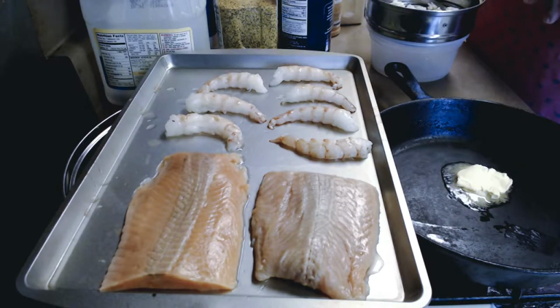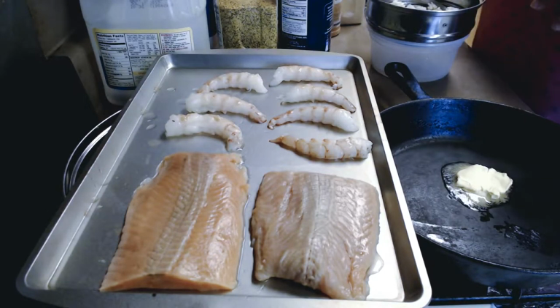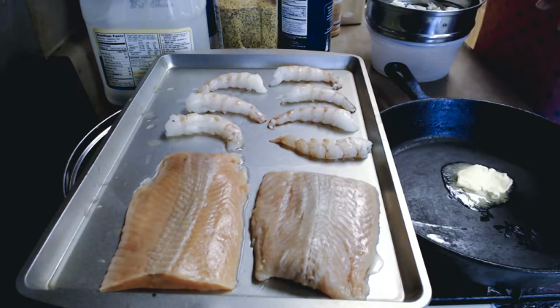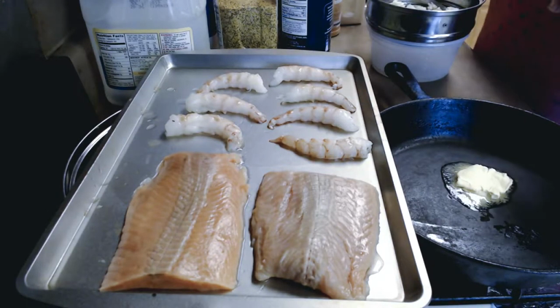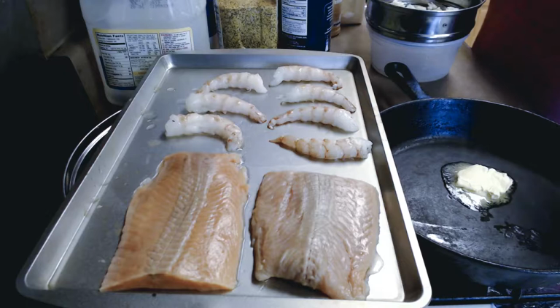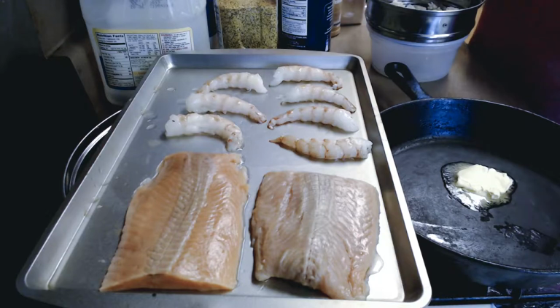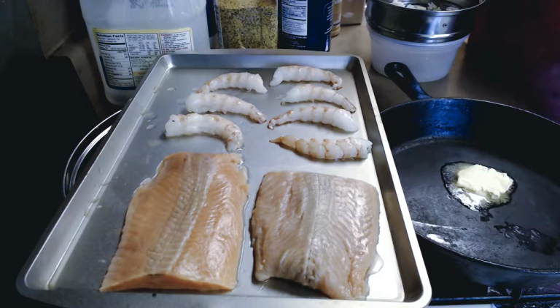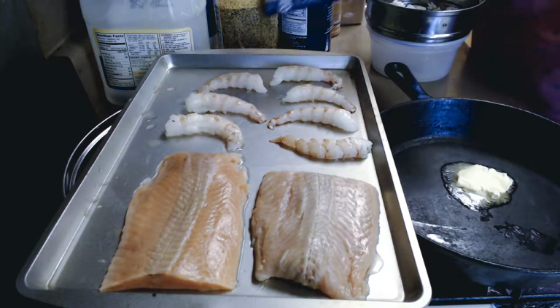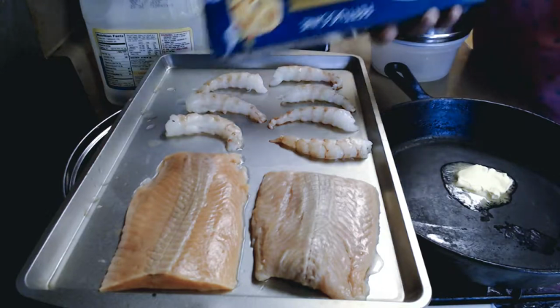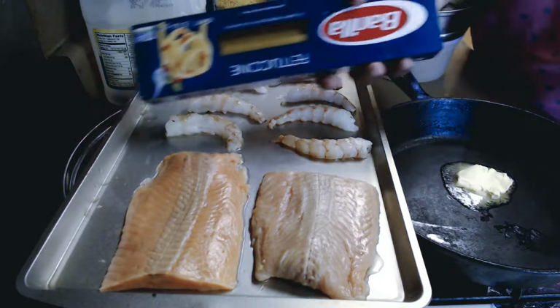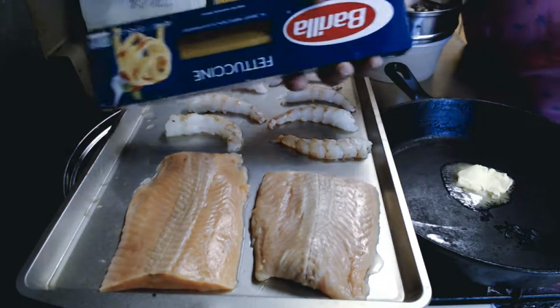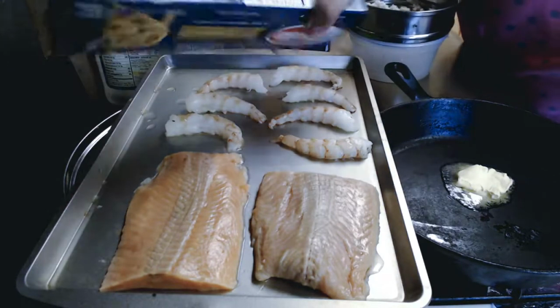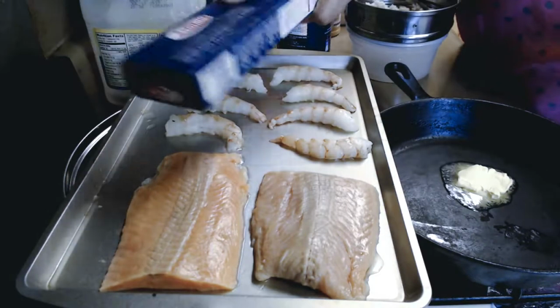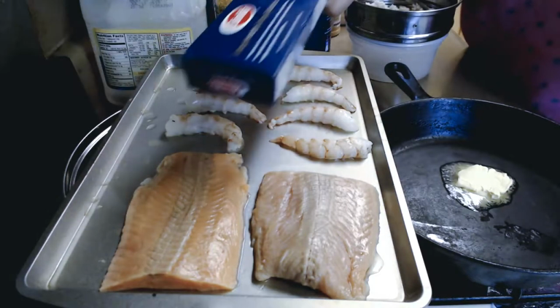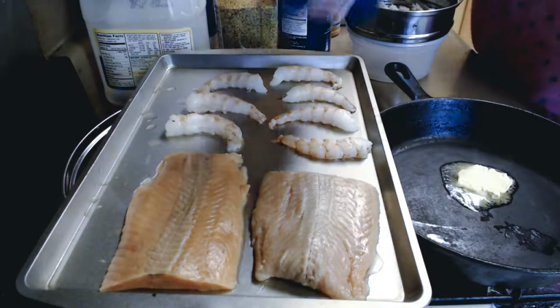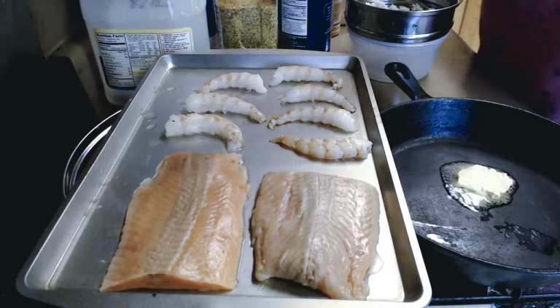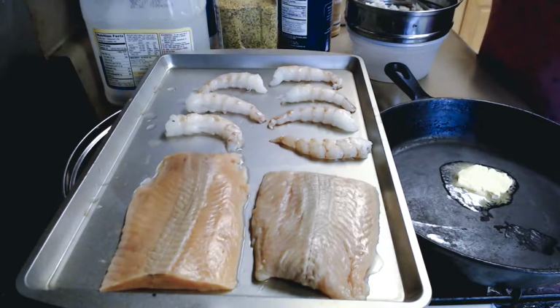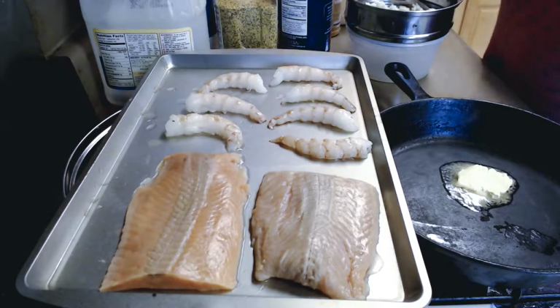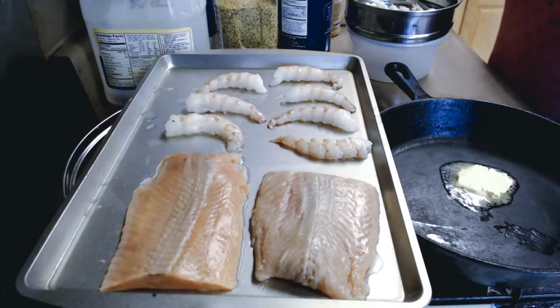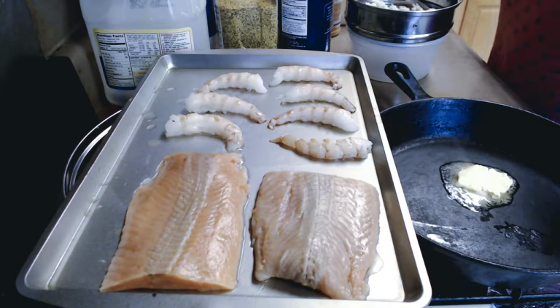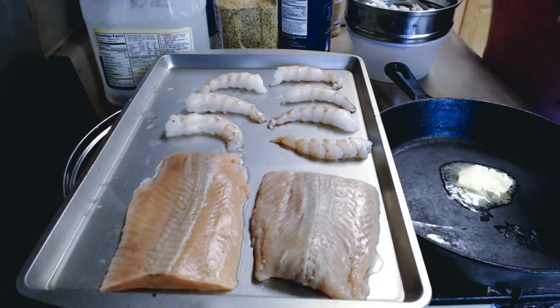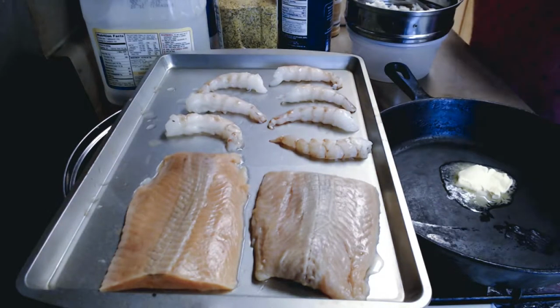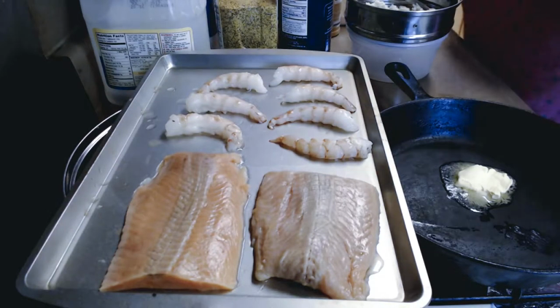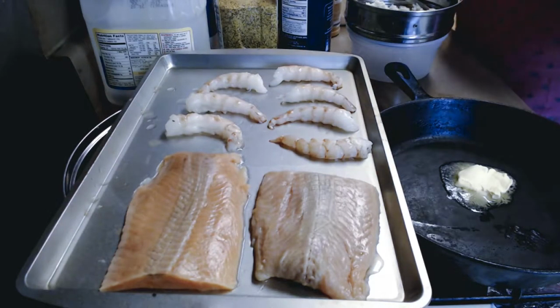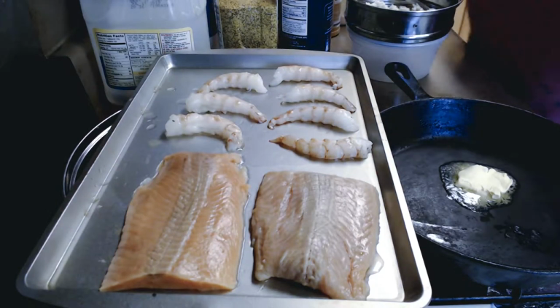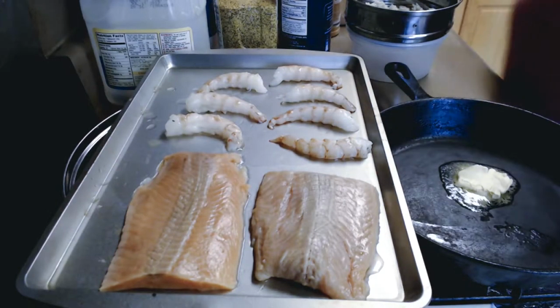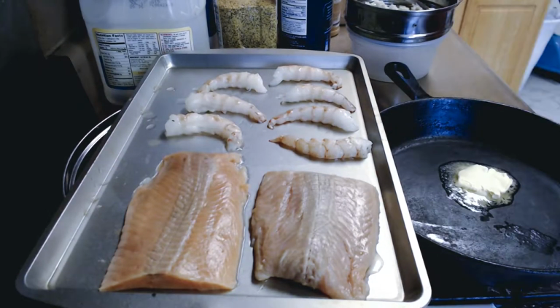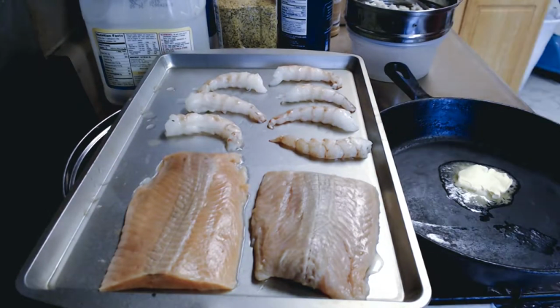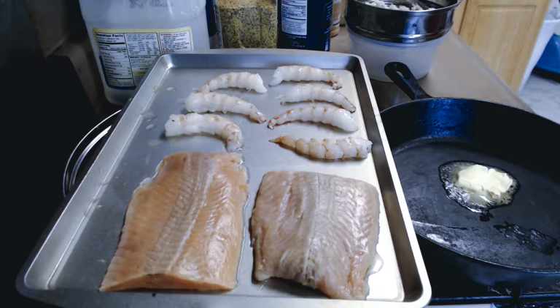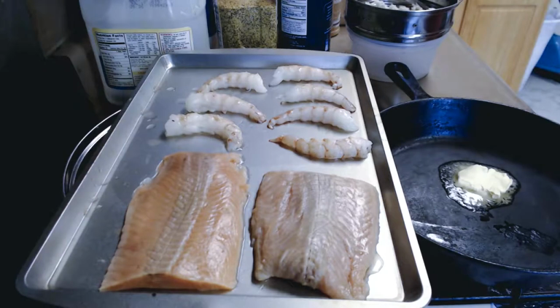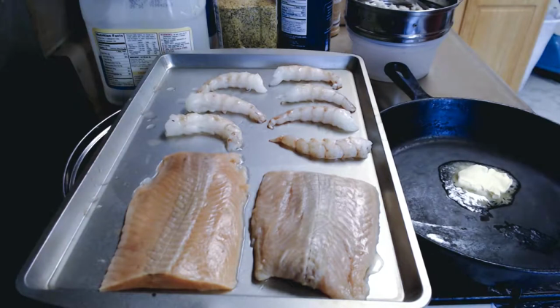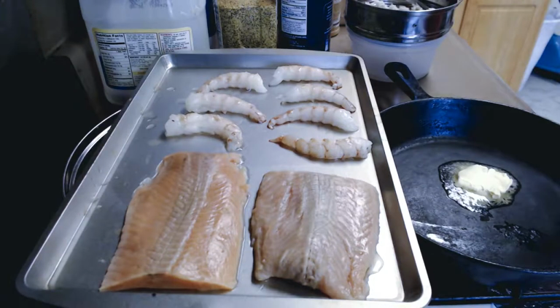And of course I have my fettuccine noodles. It doesn't matter where they come from — fettuccine noodles are fettuccine noodles.